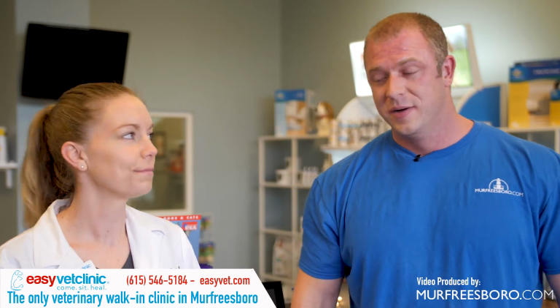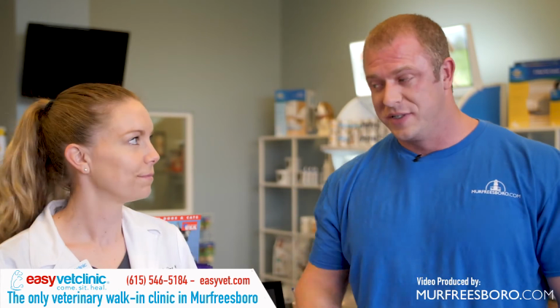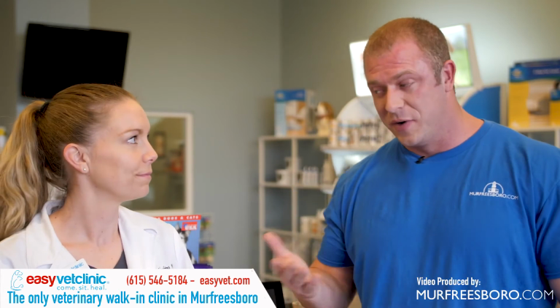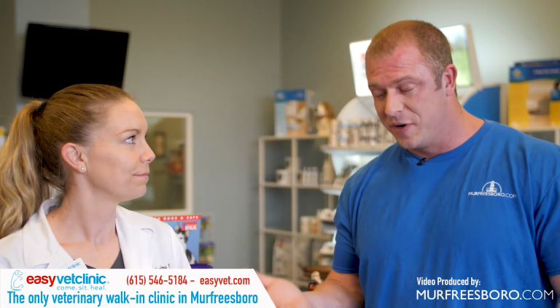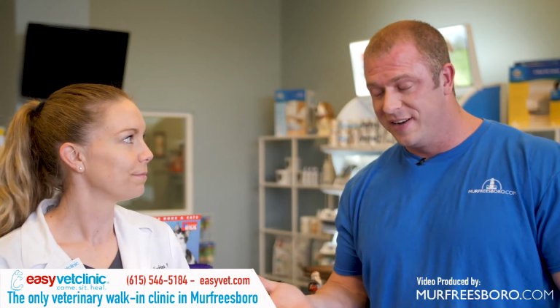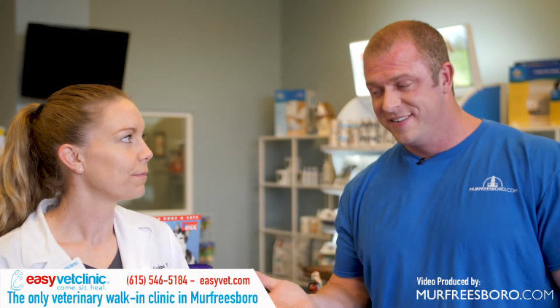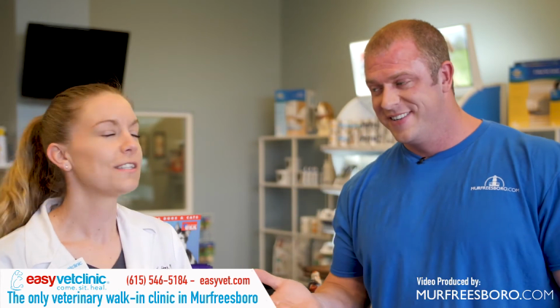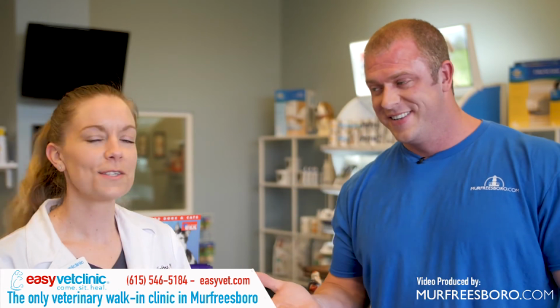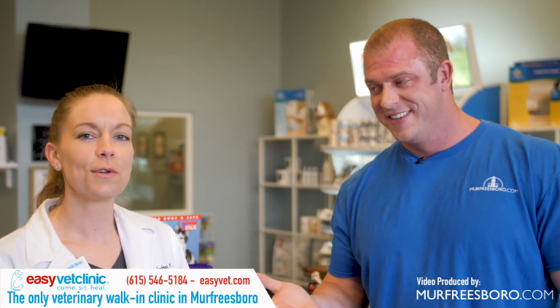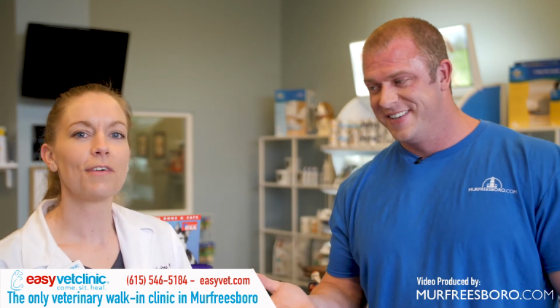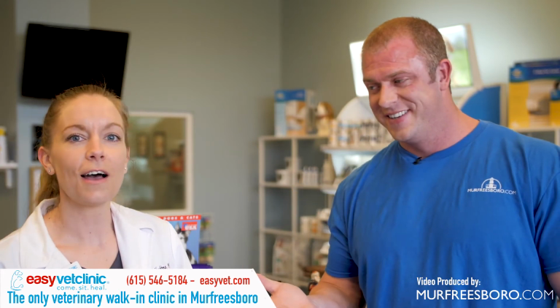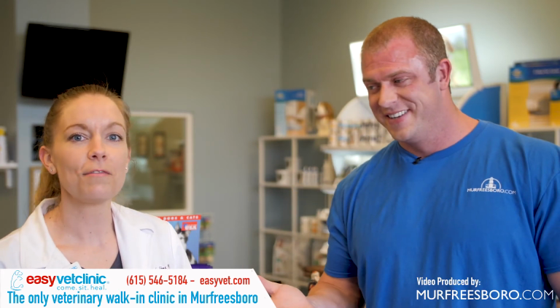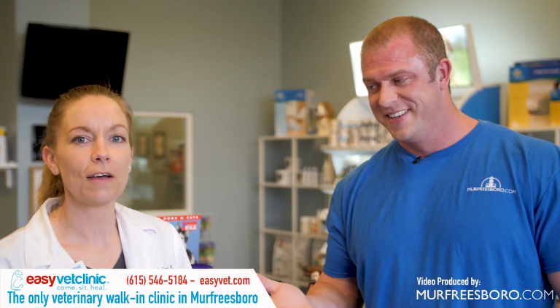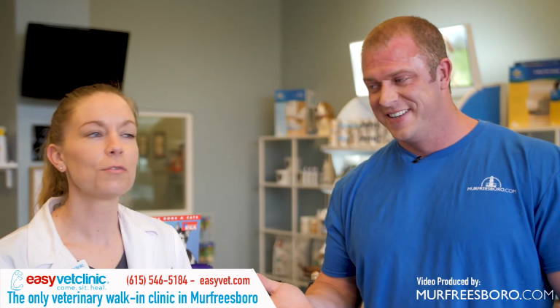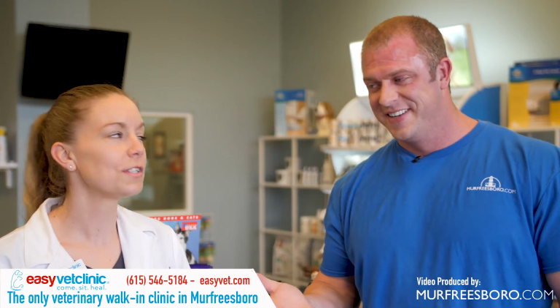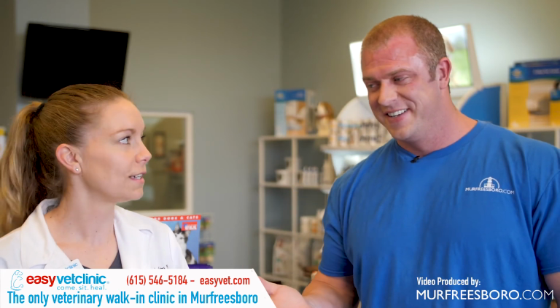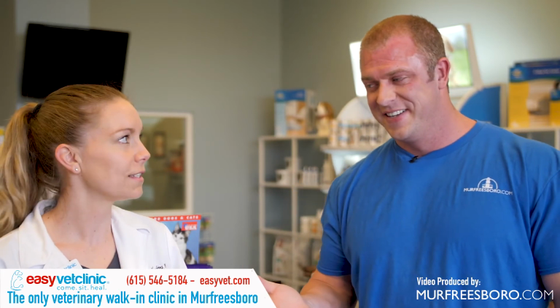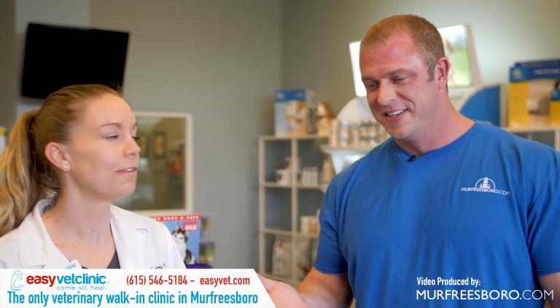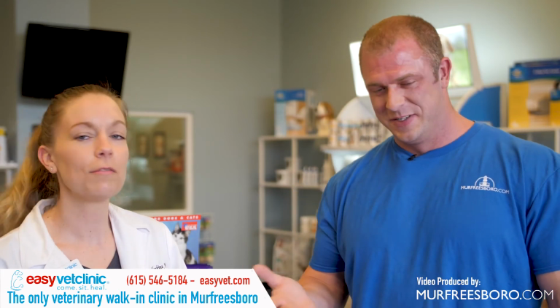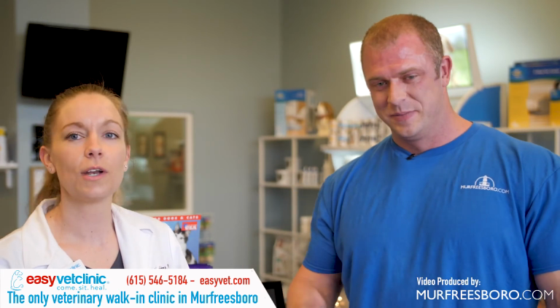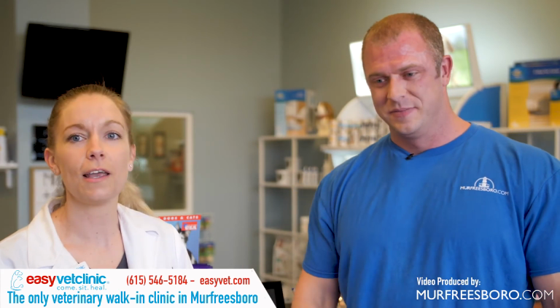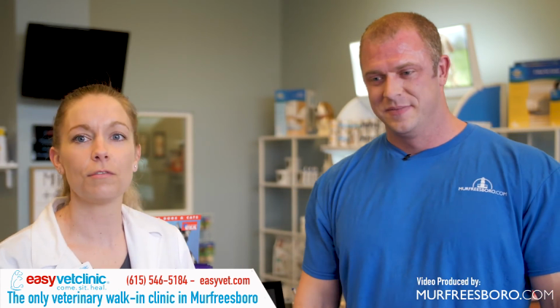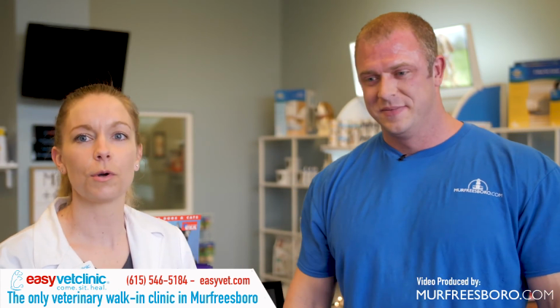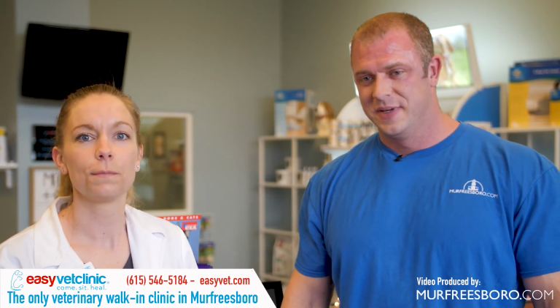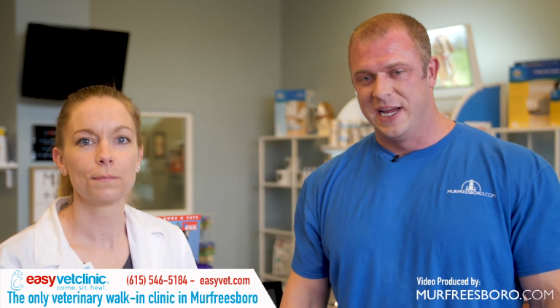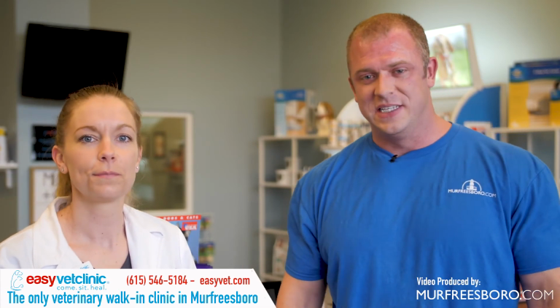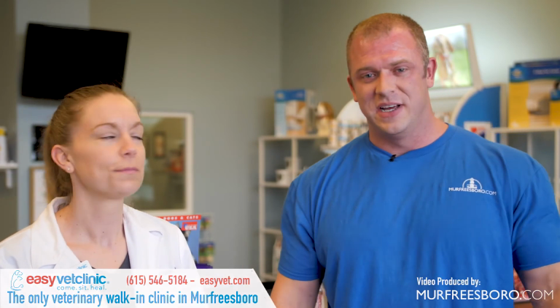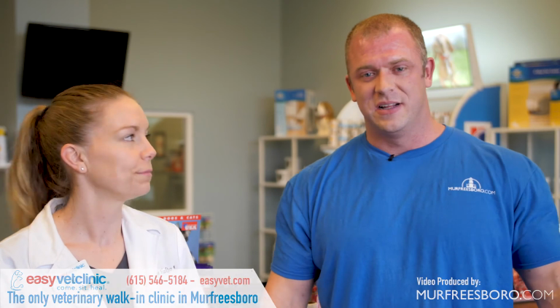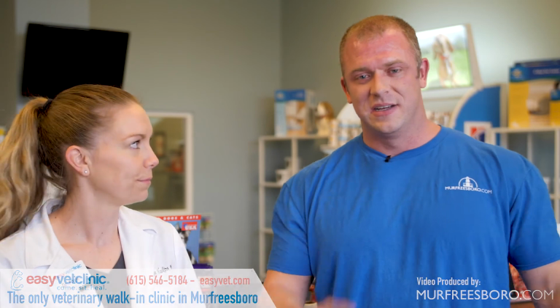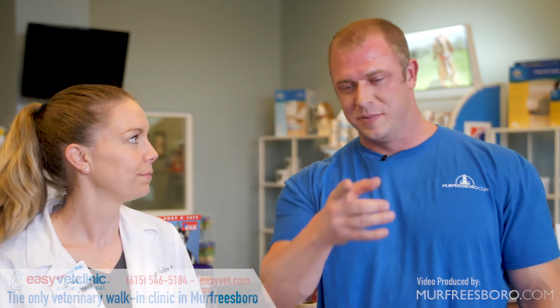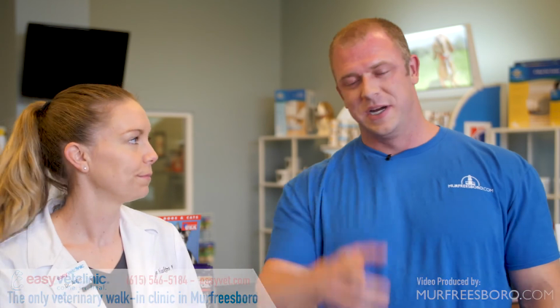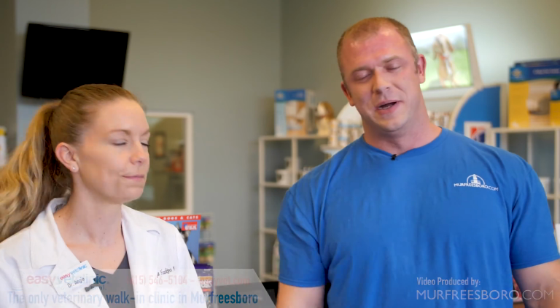The address is 2705 Old Fort Parkway. The phone number is 615-546-5184. EasyVet Clinic — come check them out.